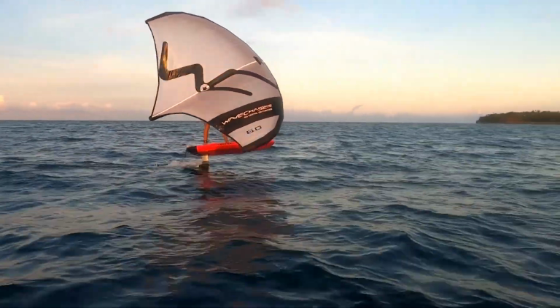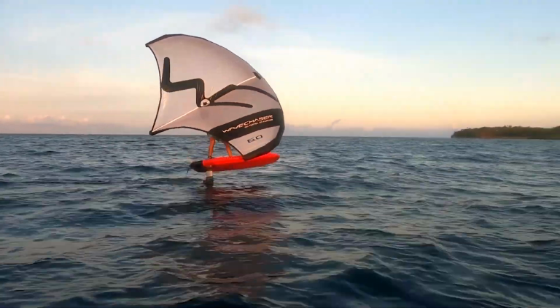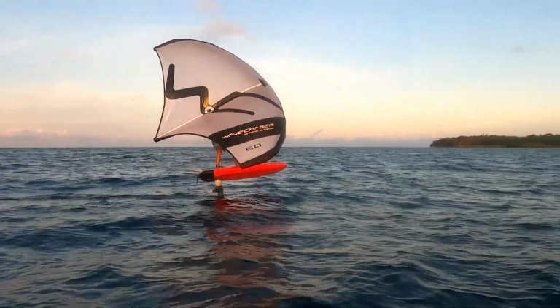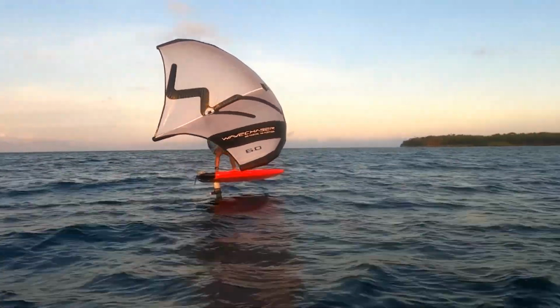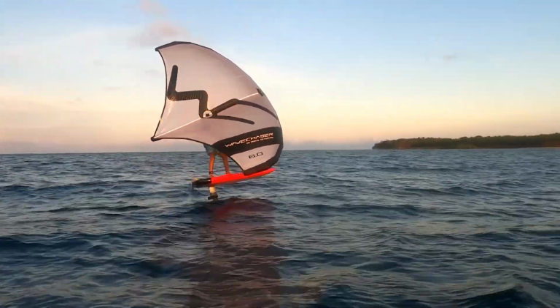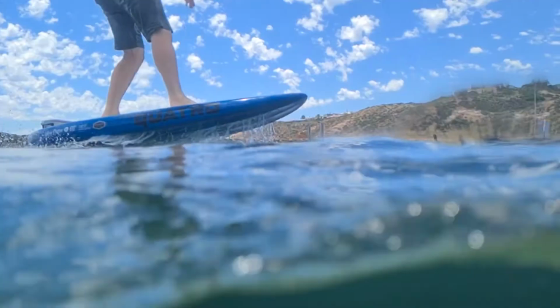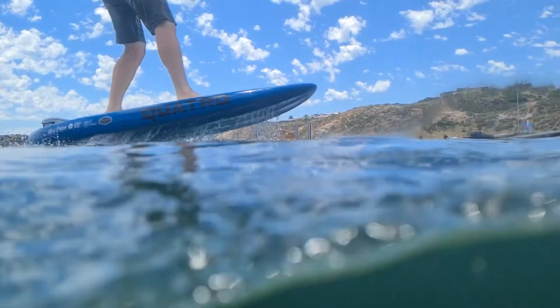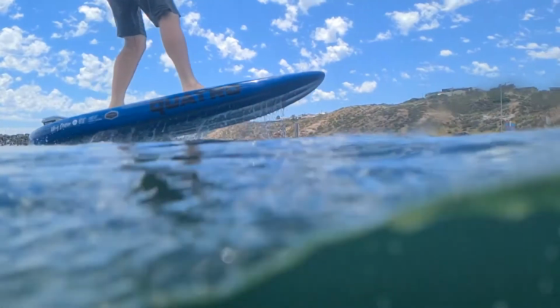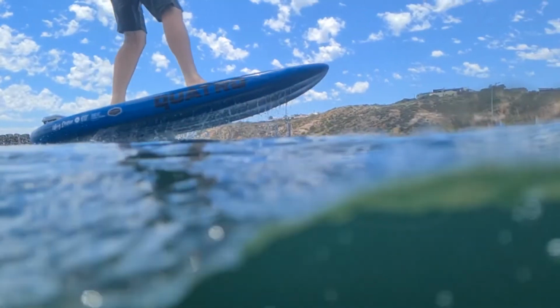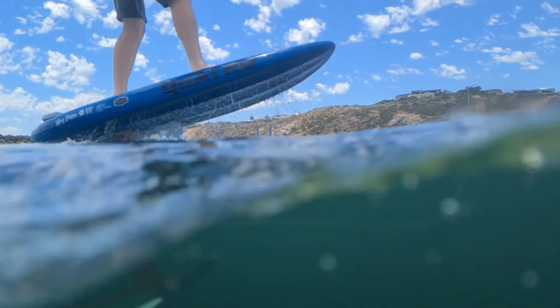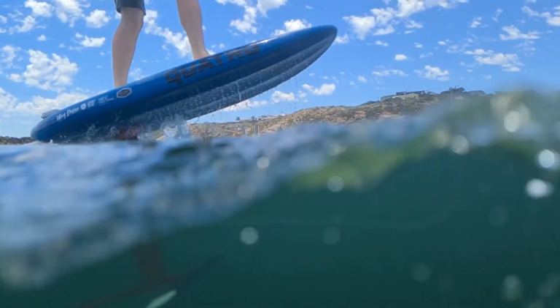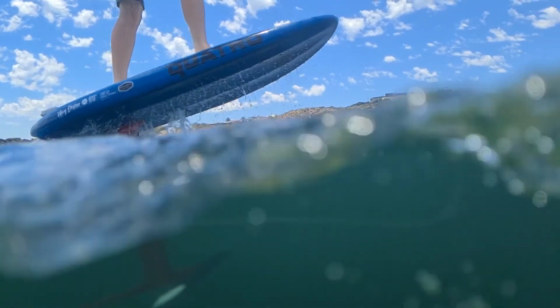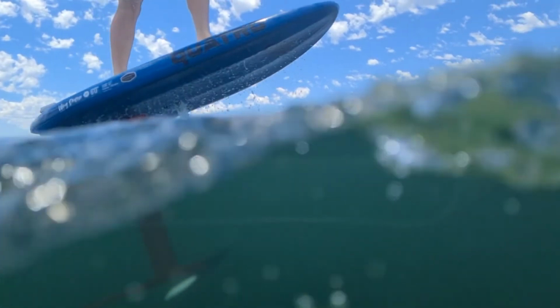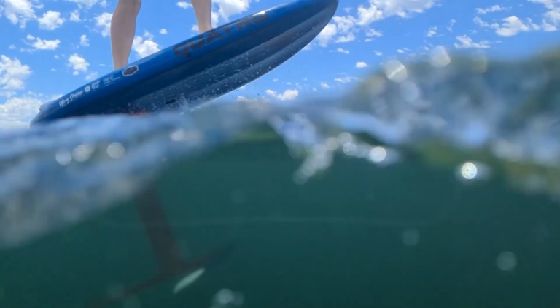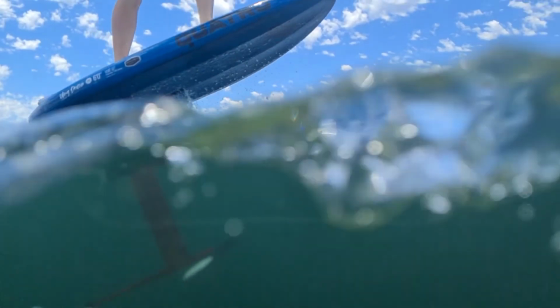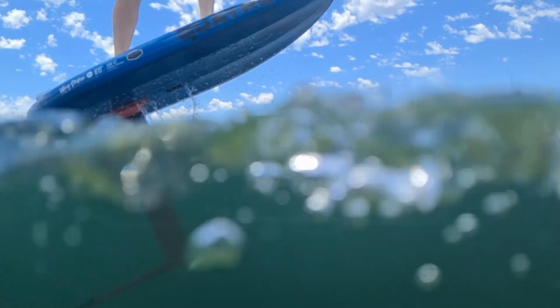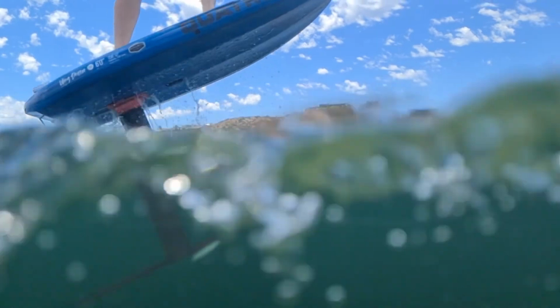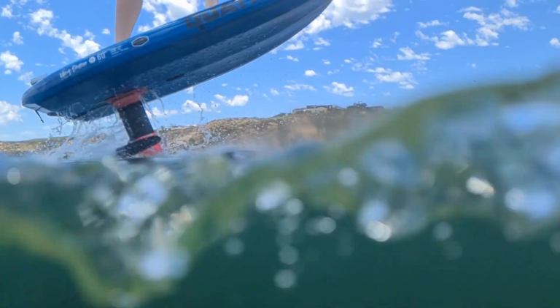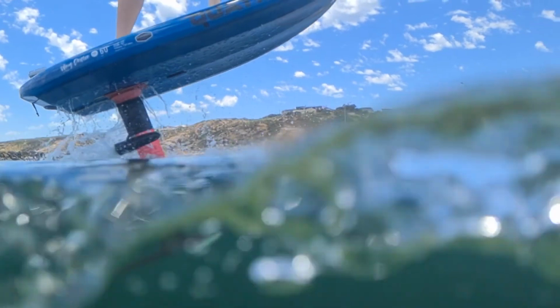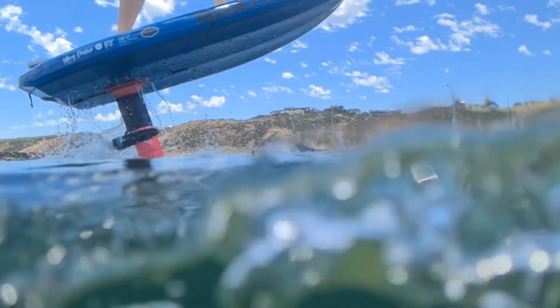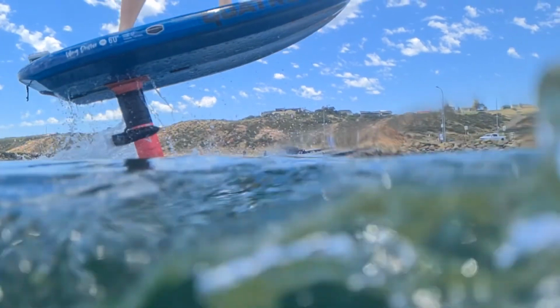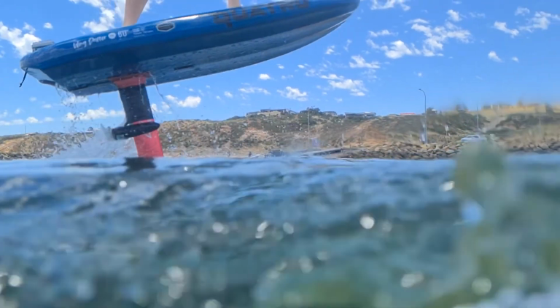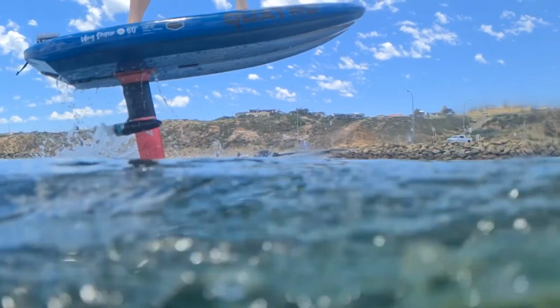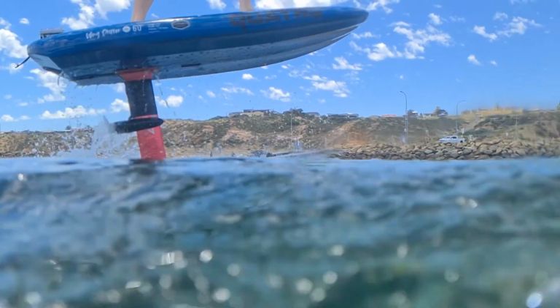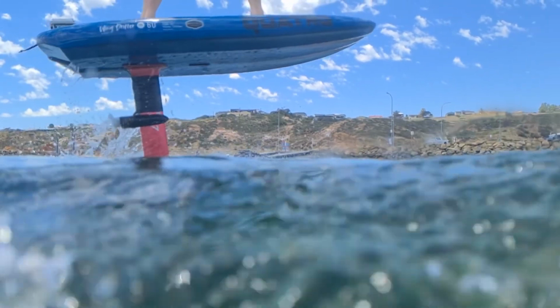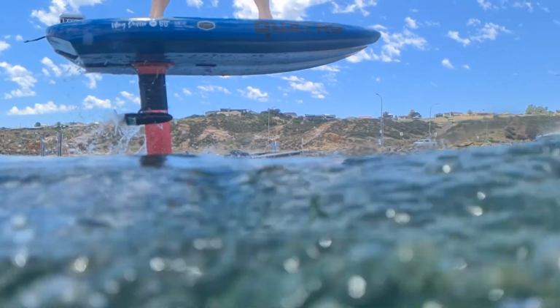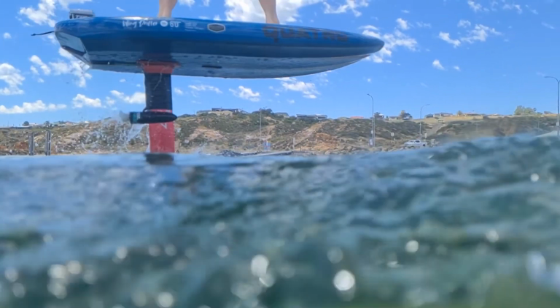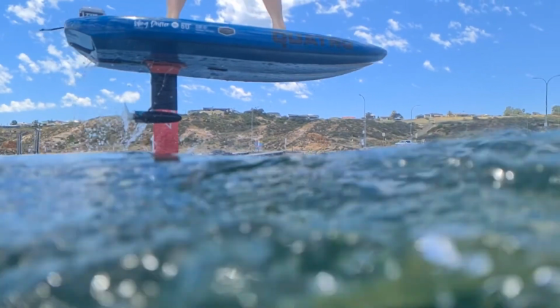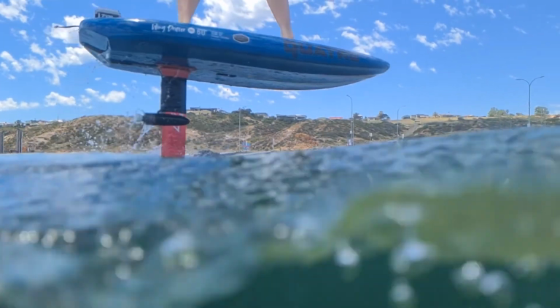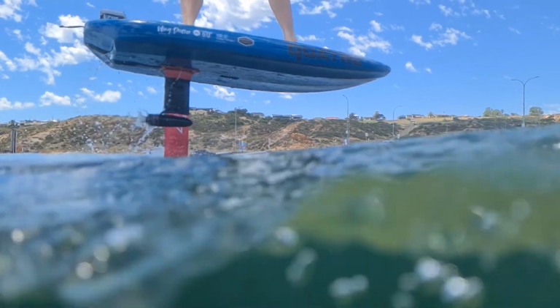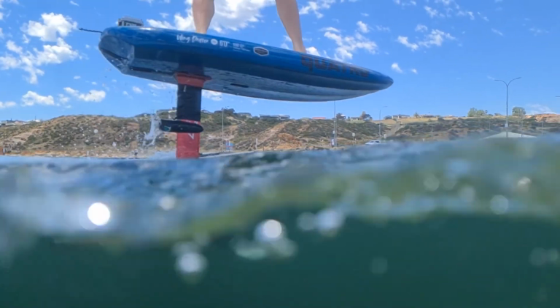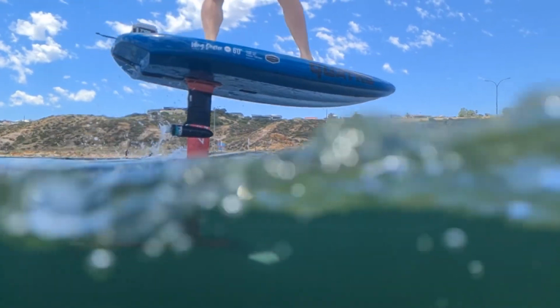So with the Foil Drive Assist, you just give it a blip of throttle, it gets you up on foil nice and easy. It can also bring you back to shore if the conditions change.